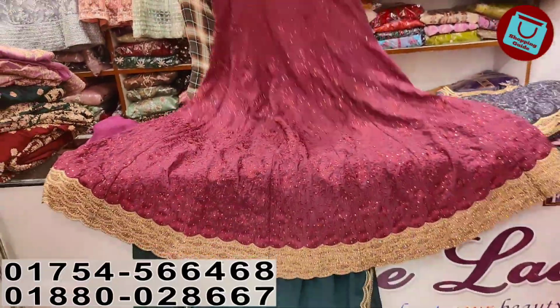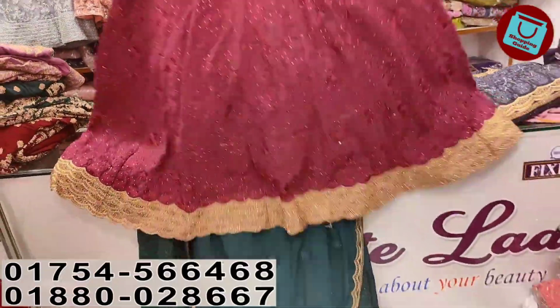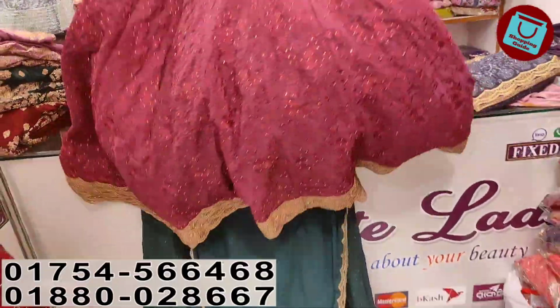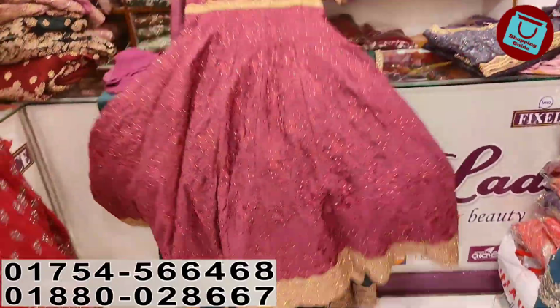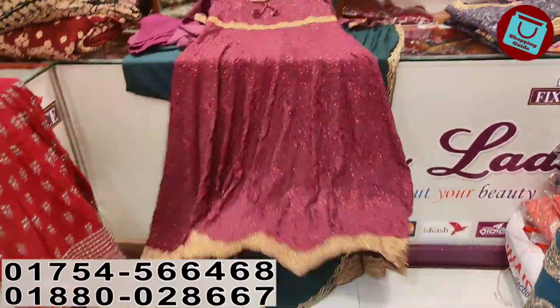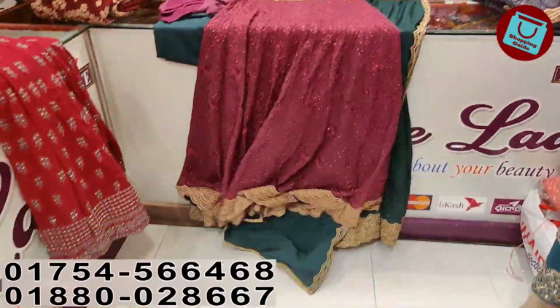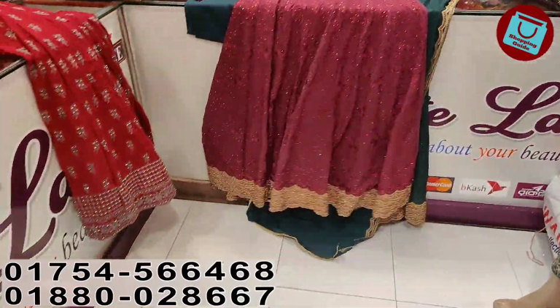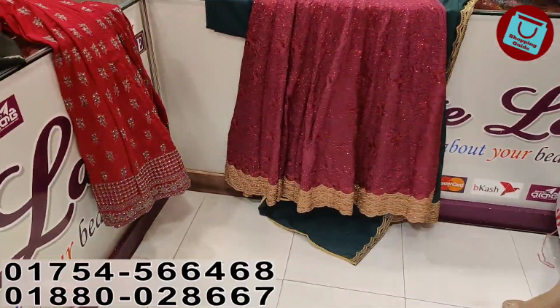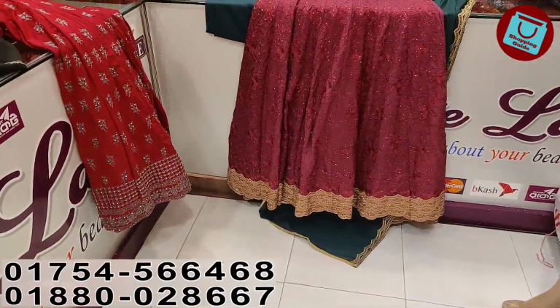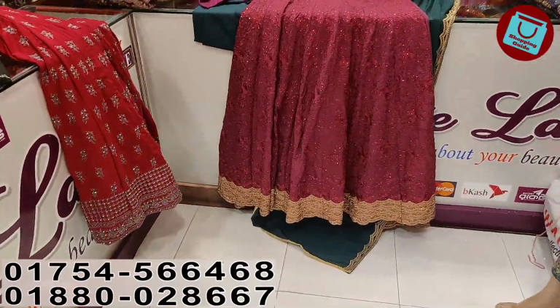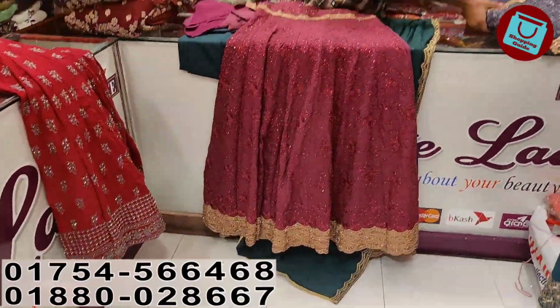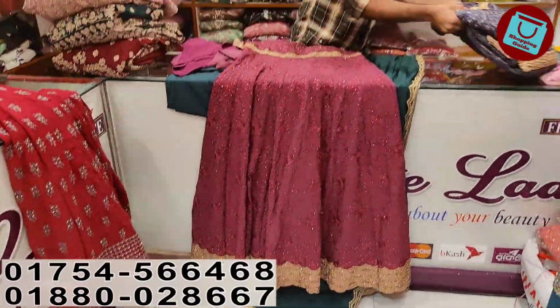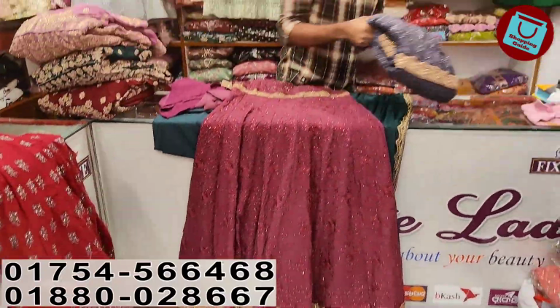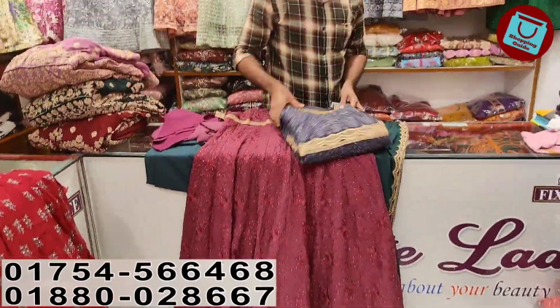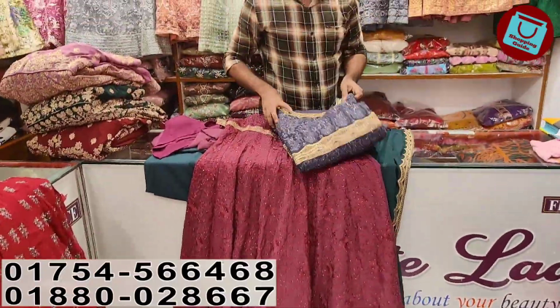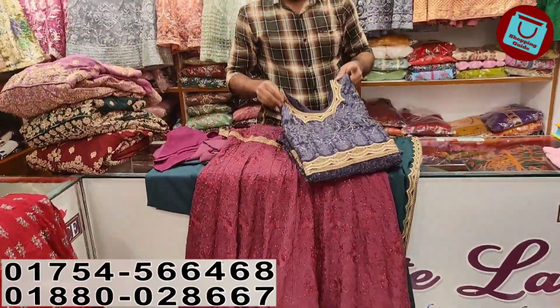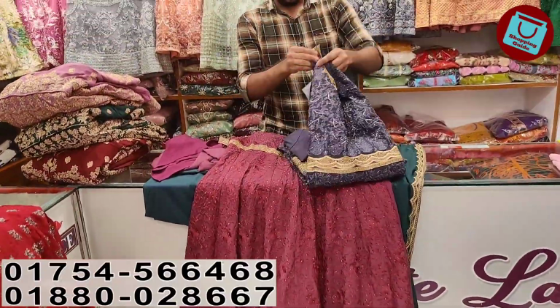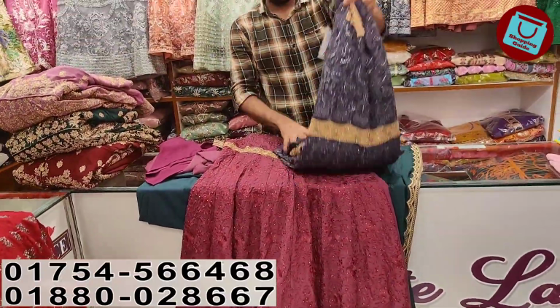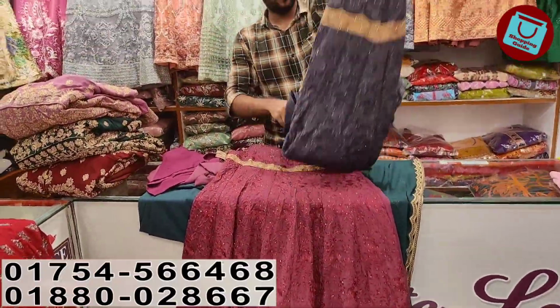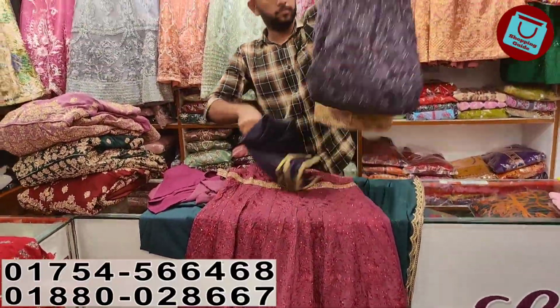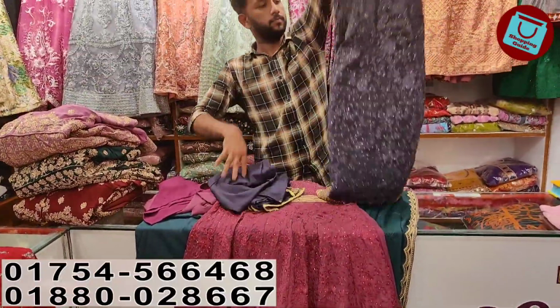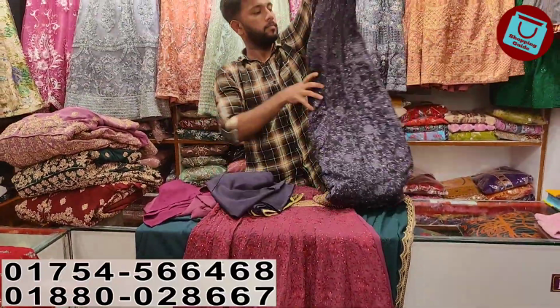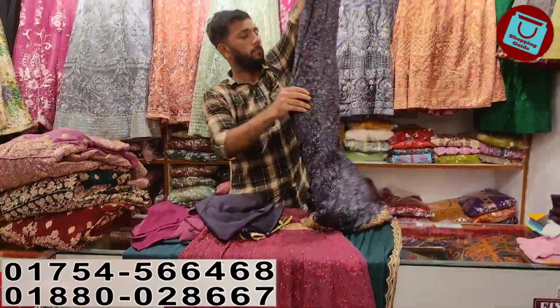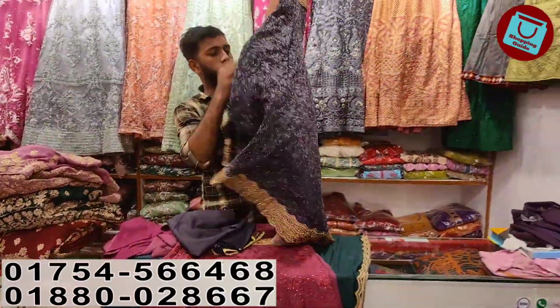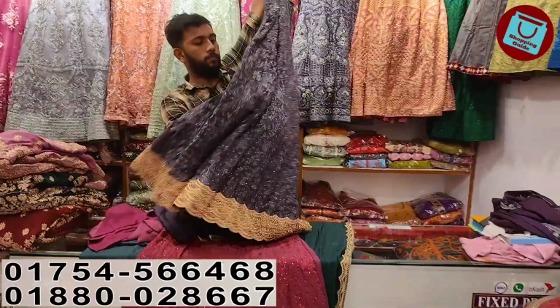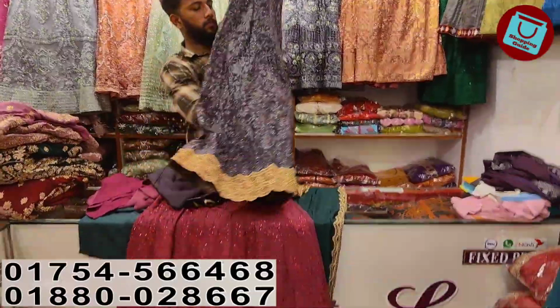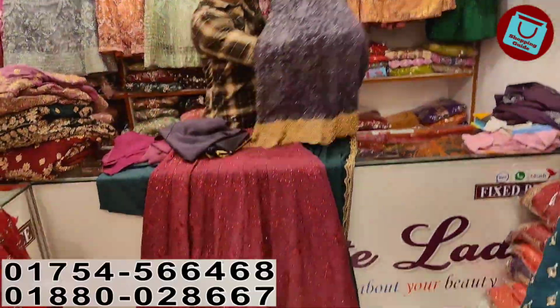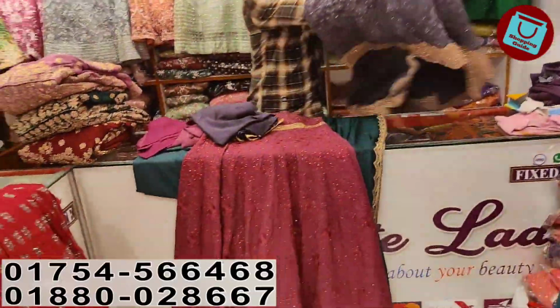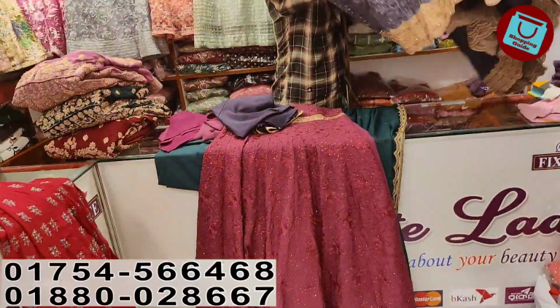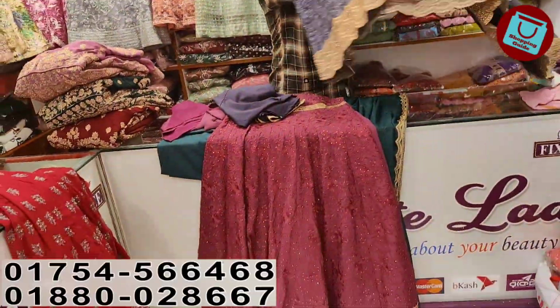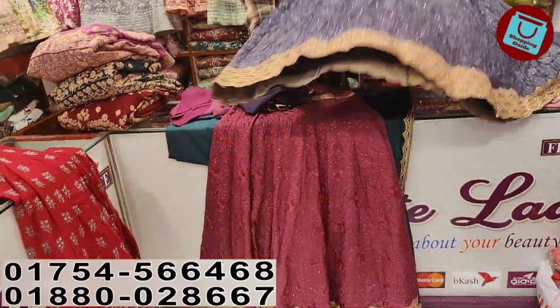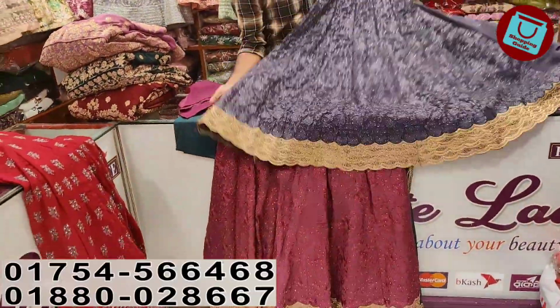It's all over gorgeous. This is a very beautiful color. It's very beautiful.